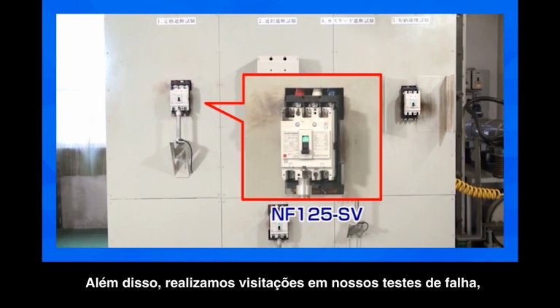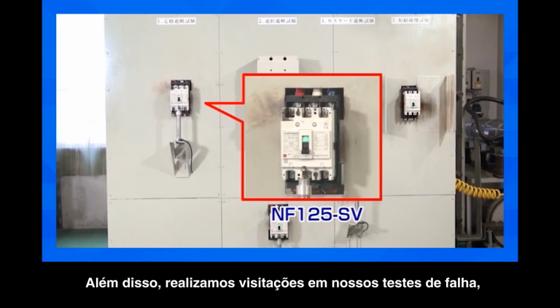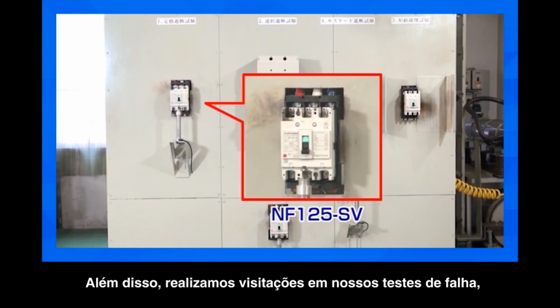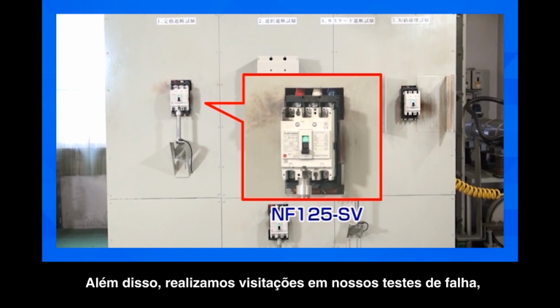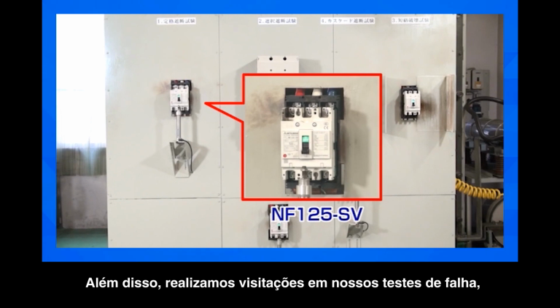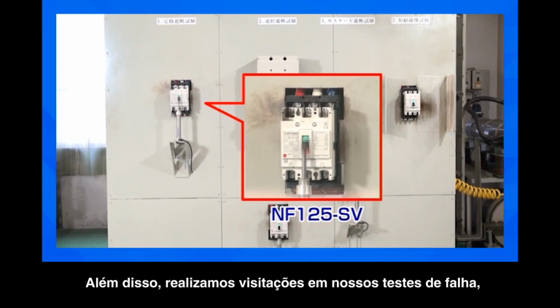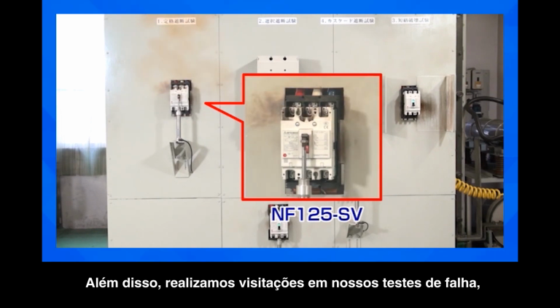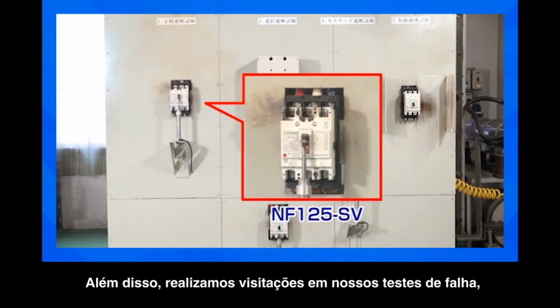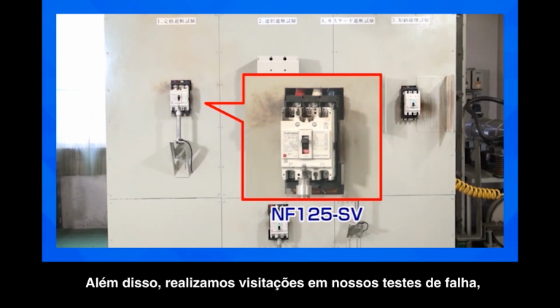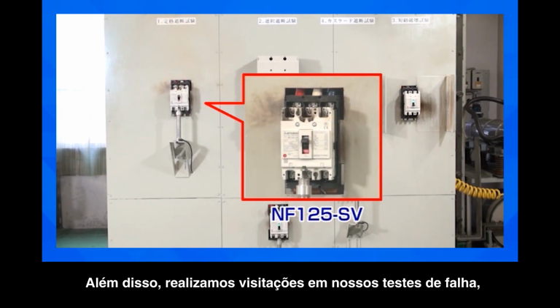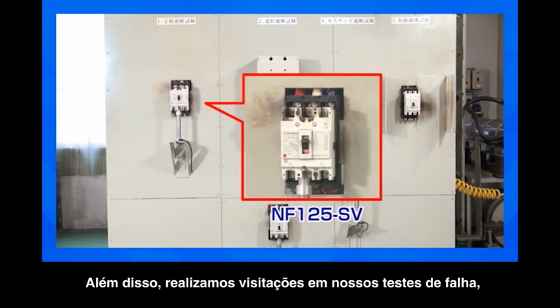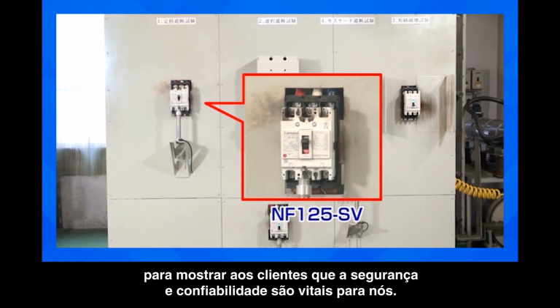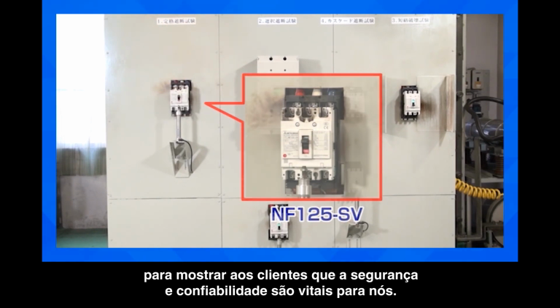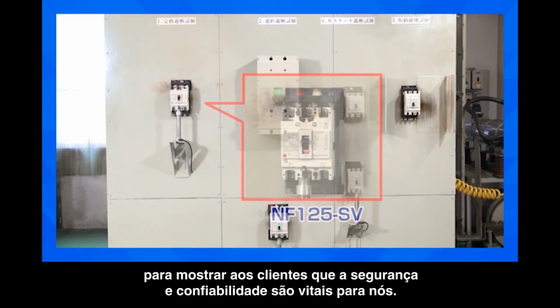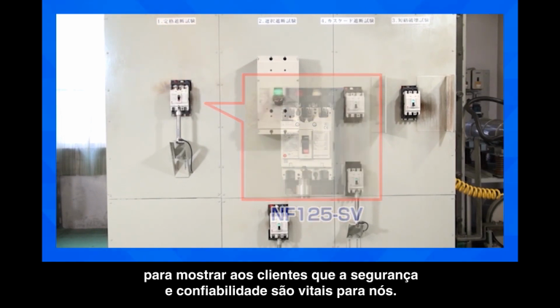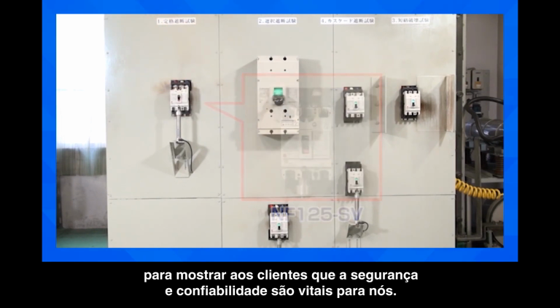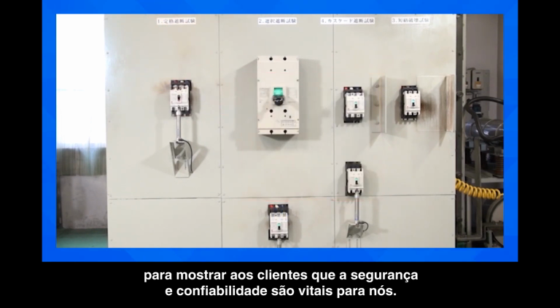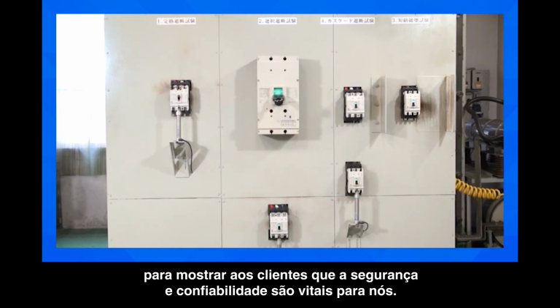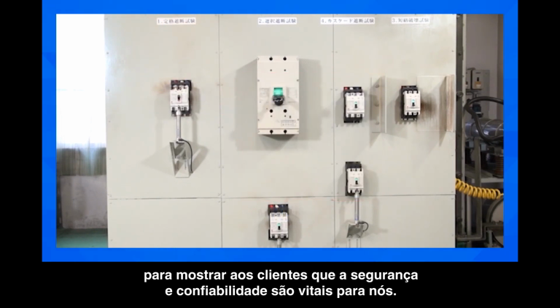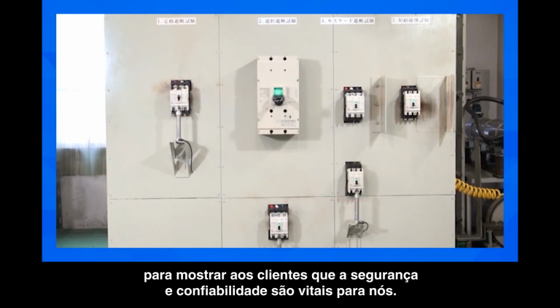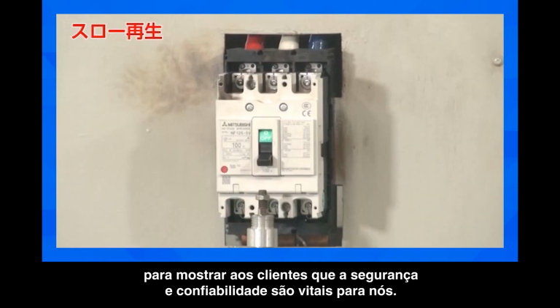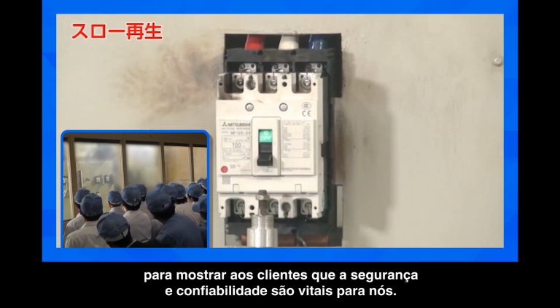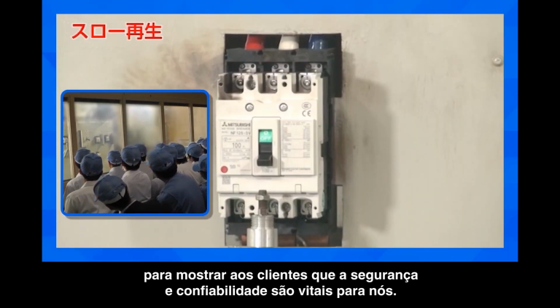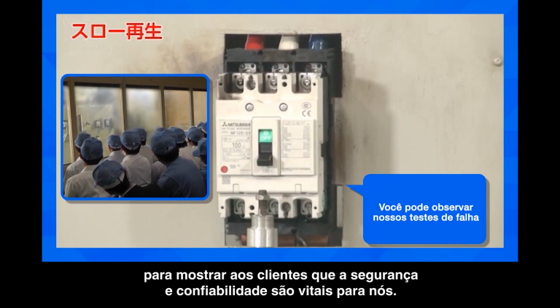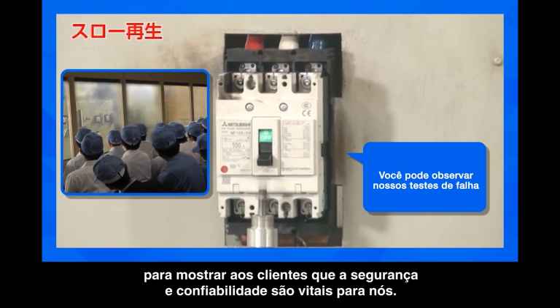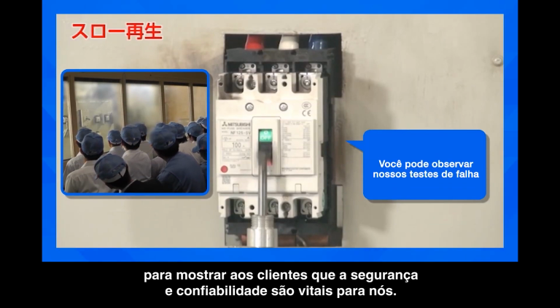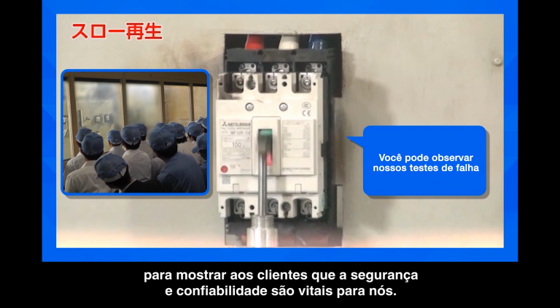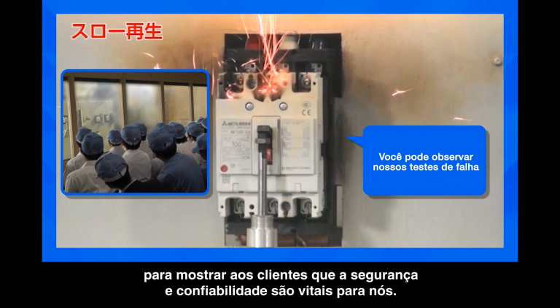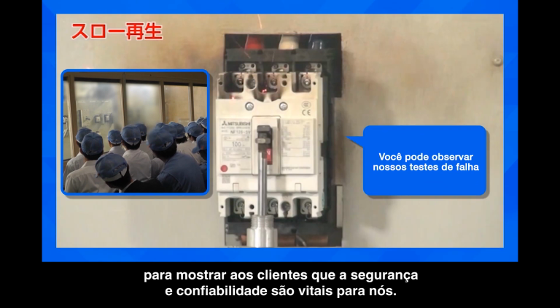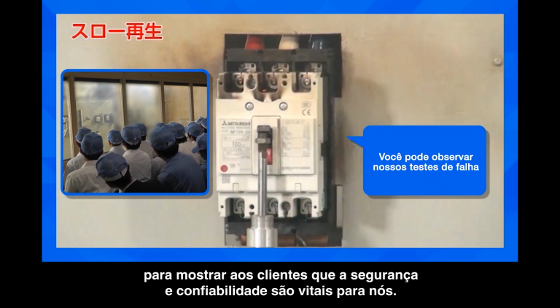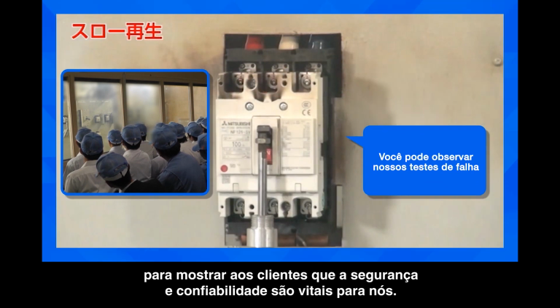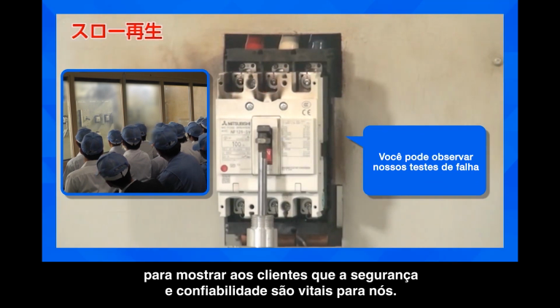We conduct tours of our braking tests to show our customers that safety and reliability are extremely important to us.